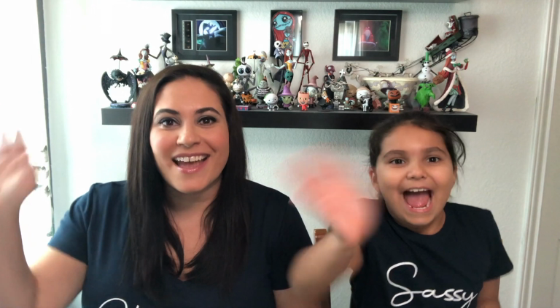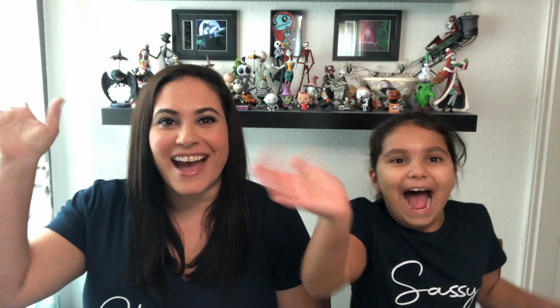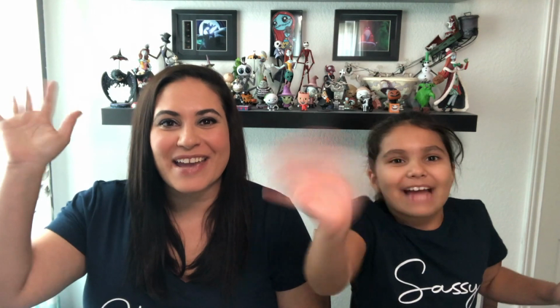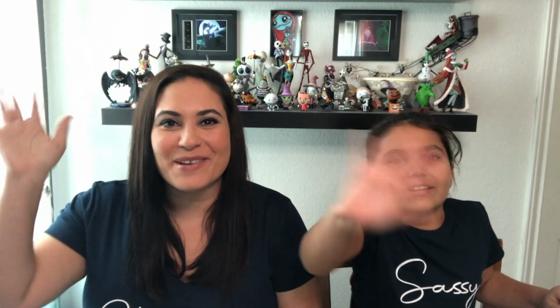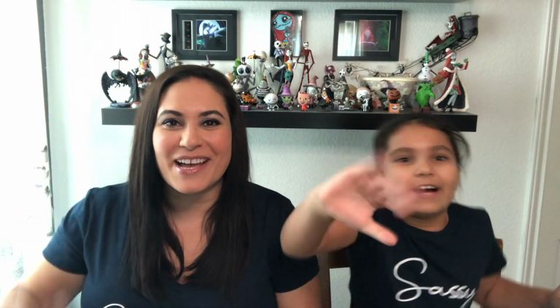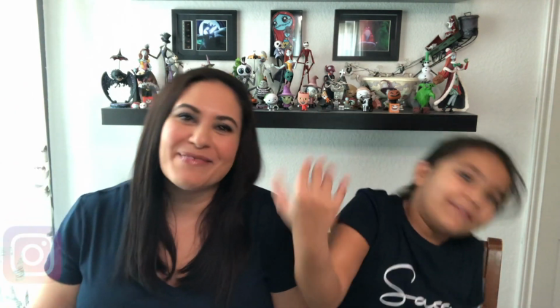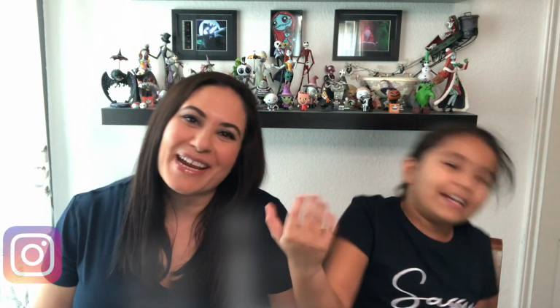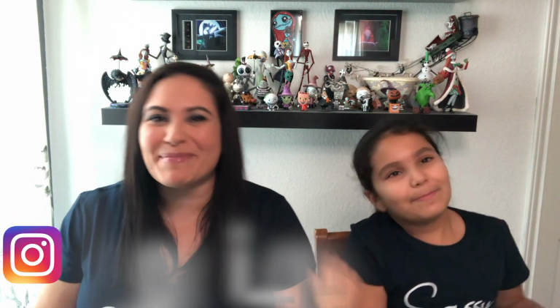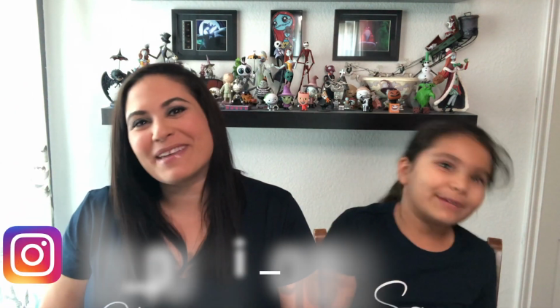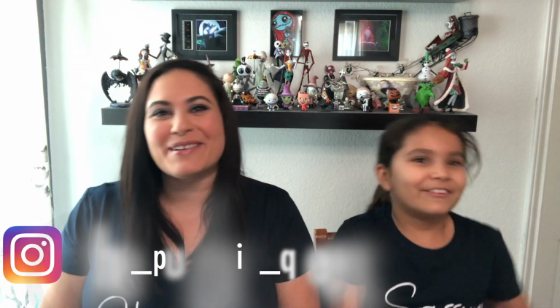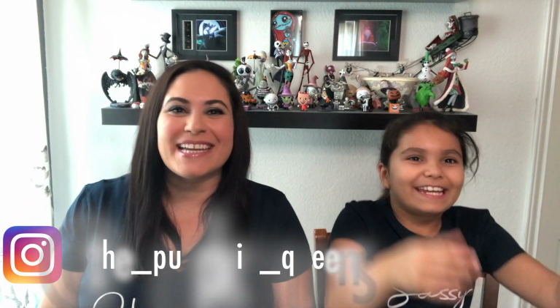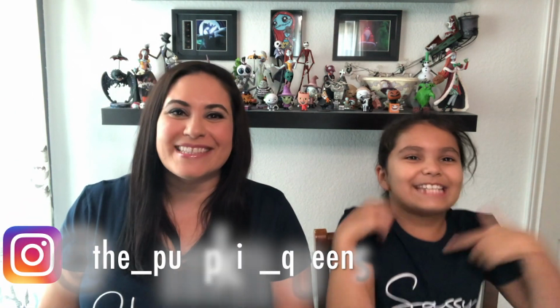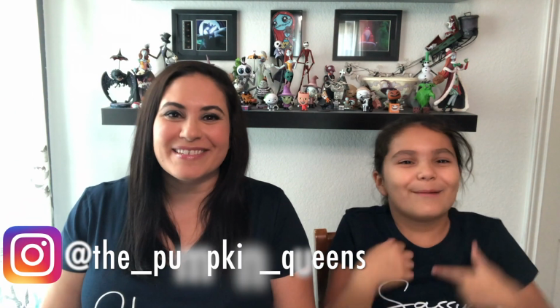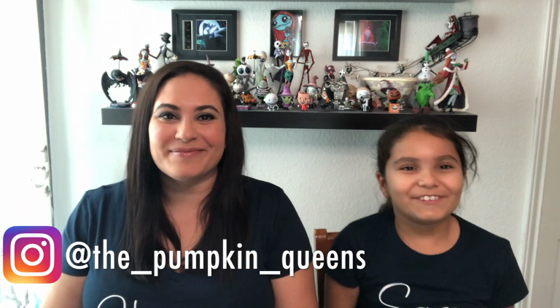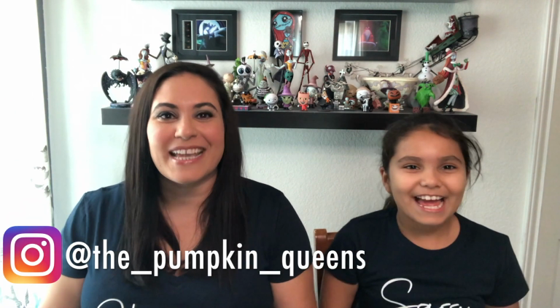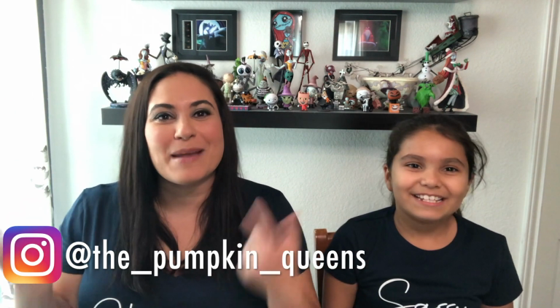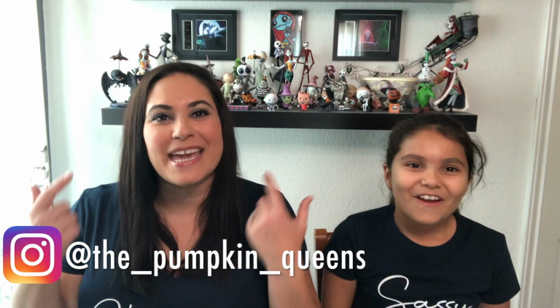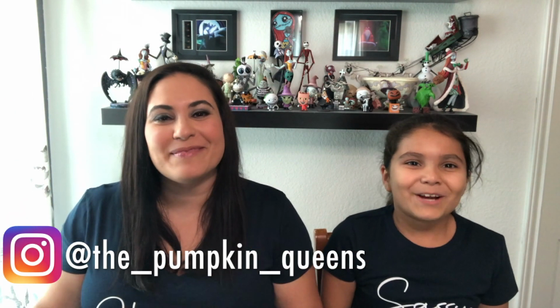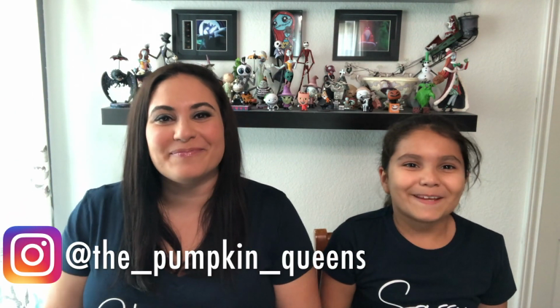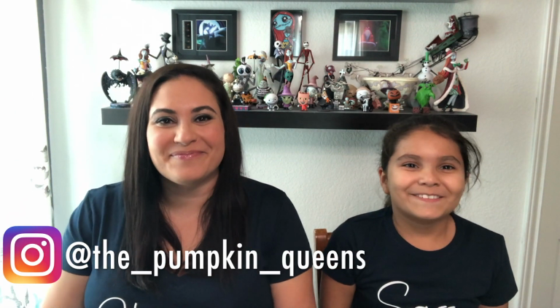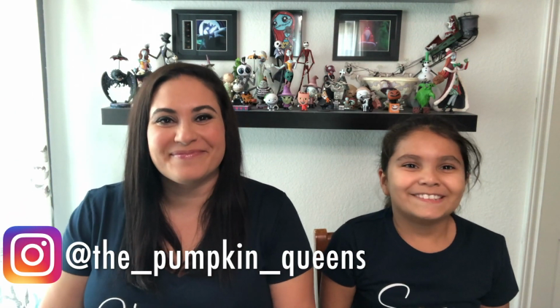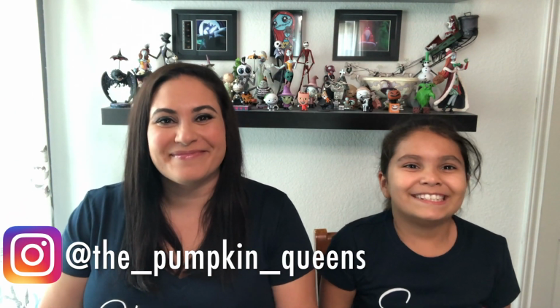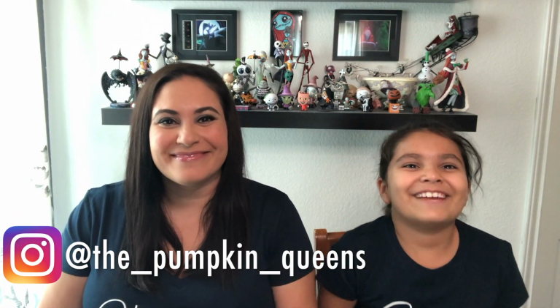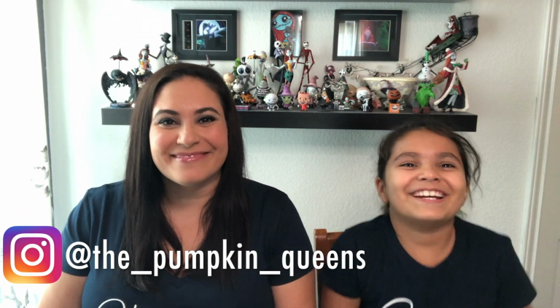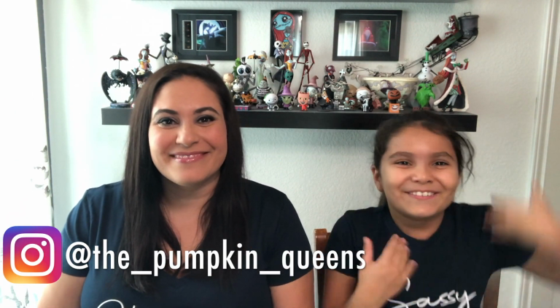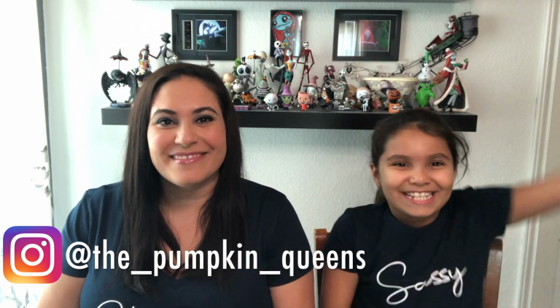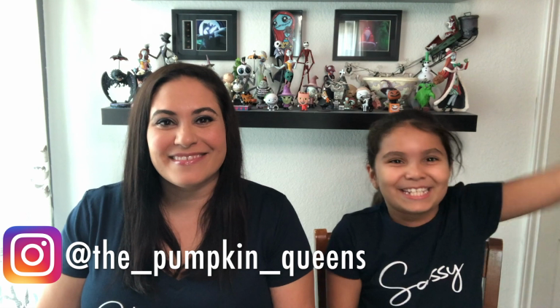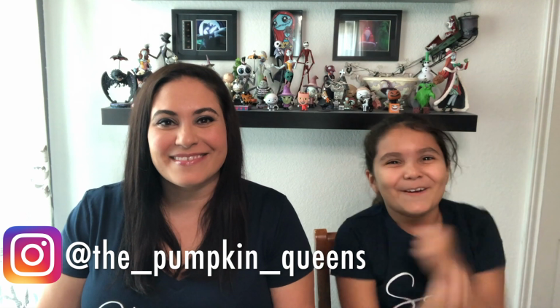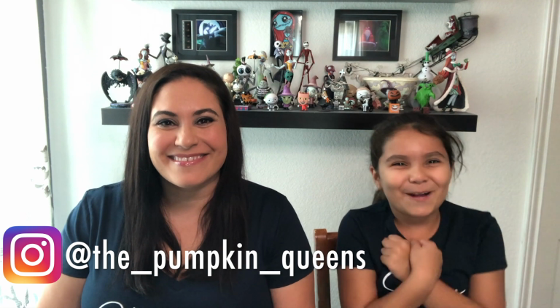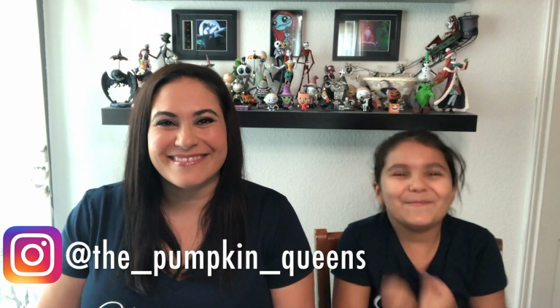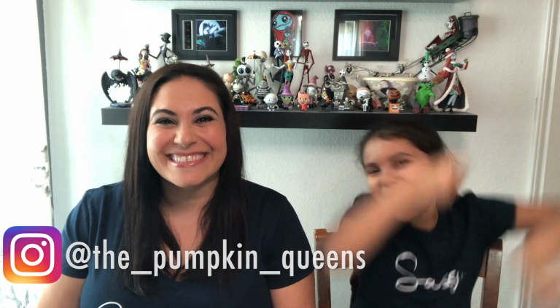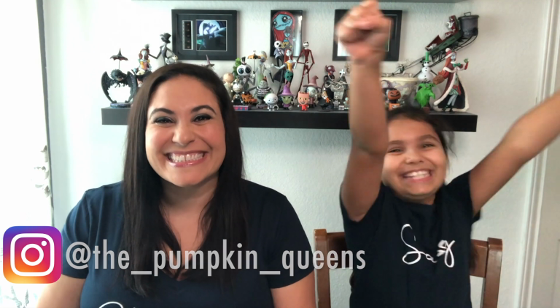Hi everyone, we're the Pumpkin Queens. I'm Juliette and I'm Megan. Welcome back, and today we're going to do a Disney SpongeBob unboxing.